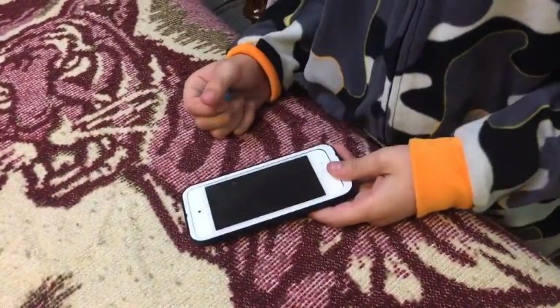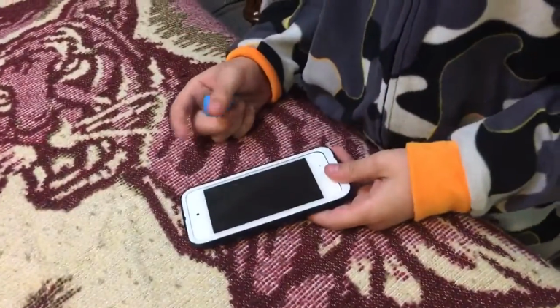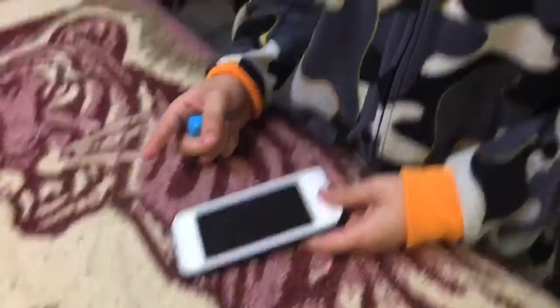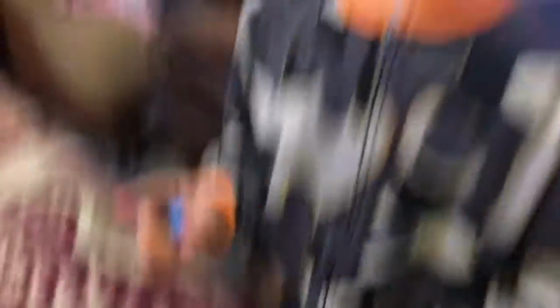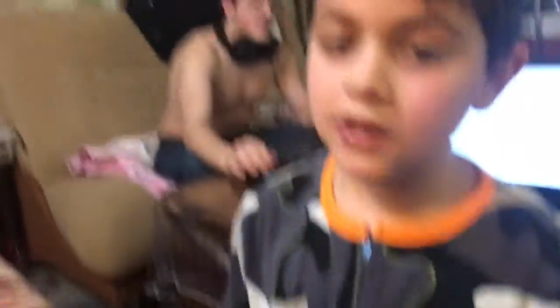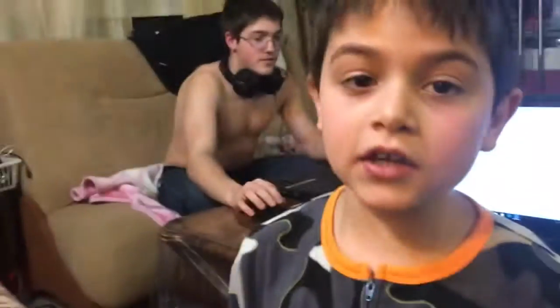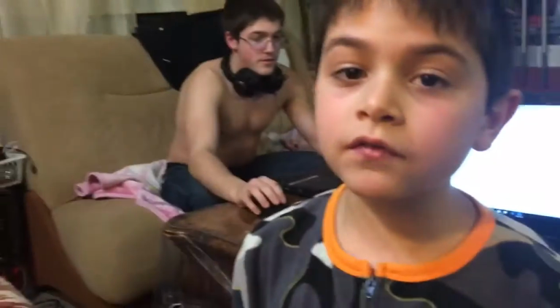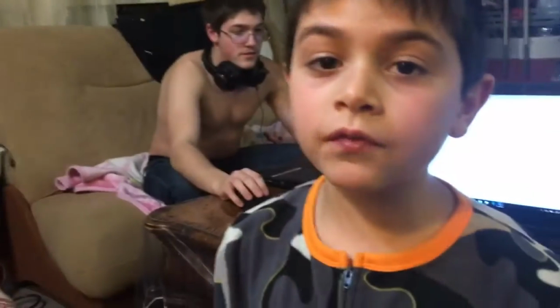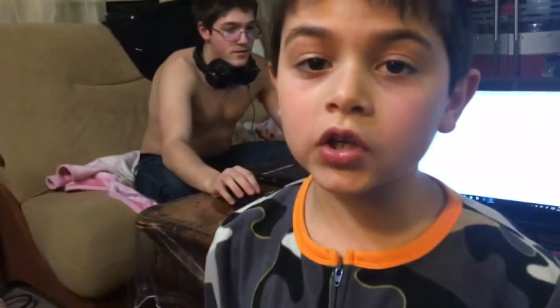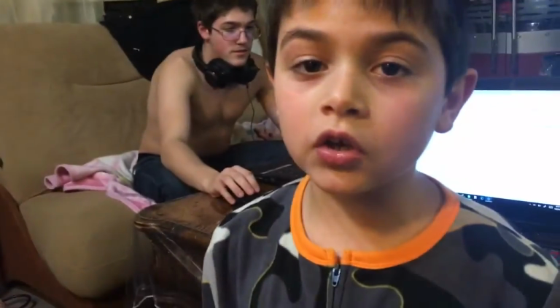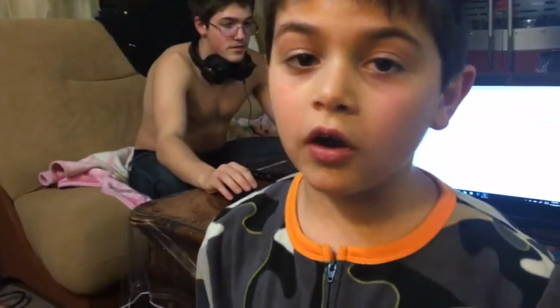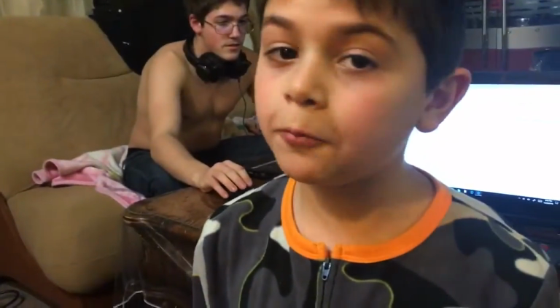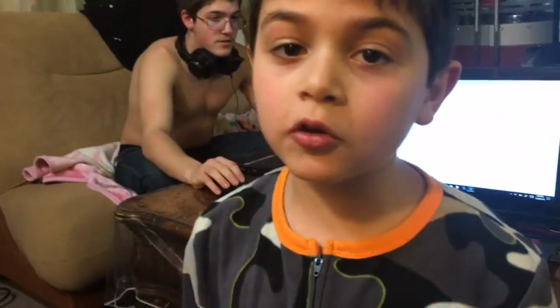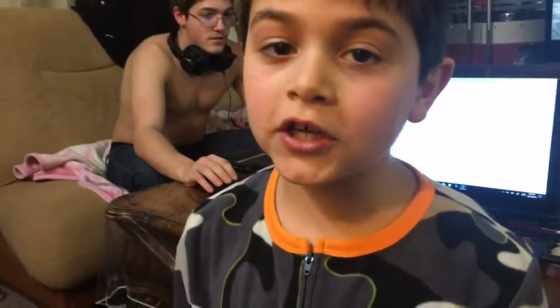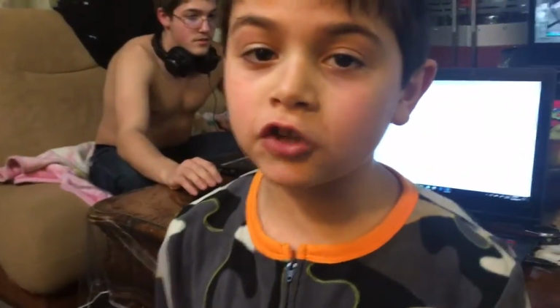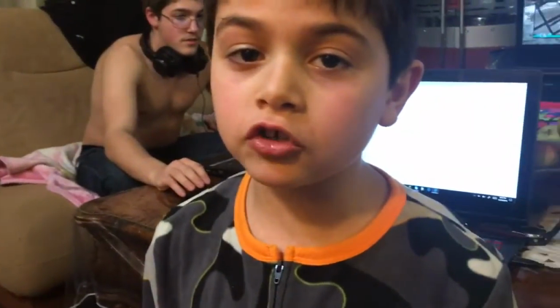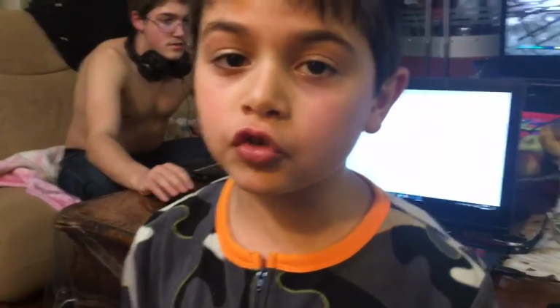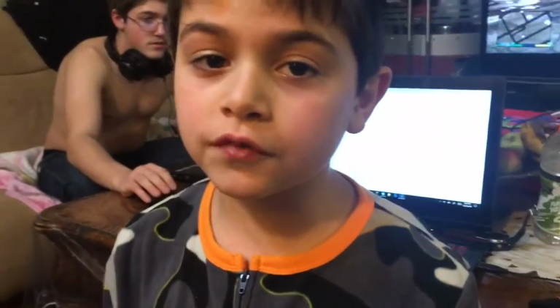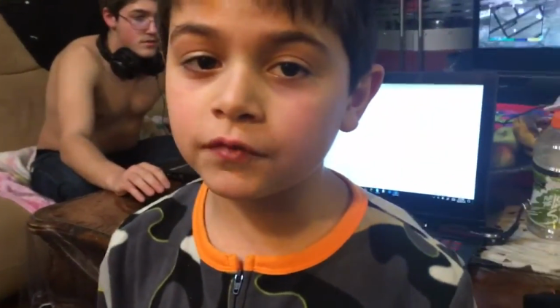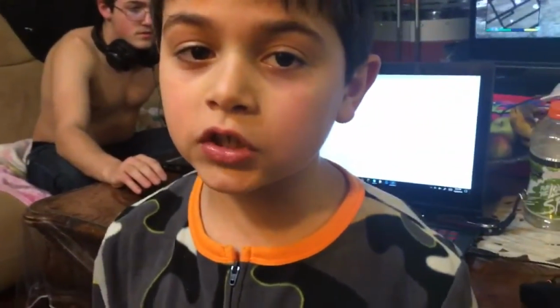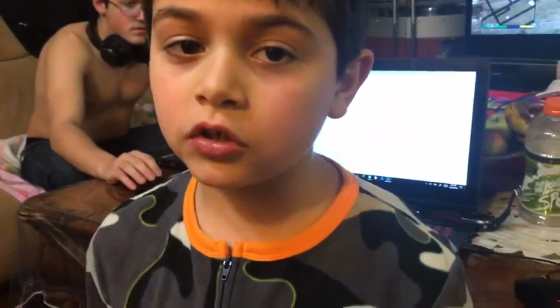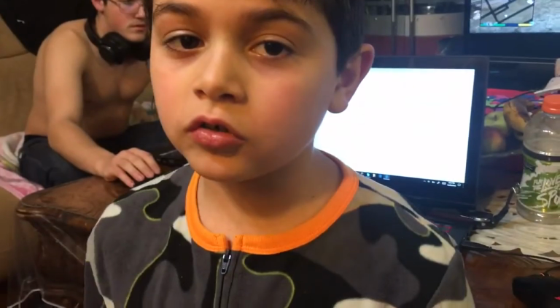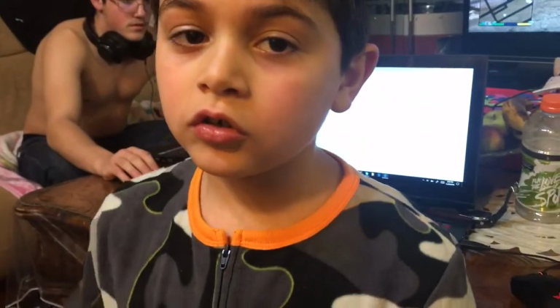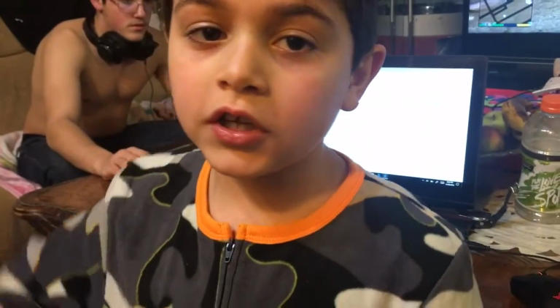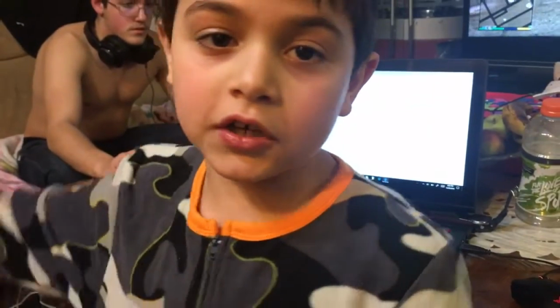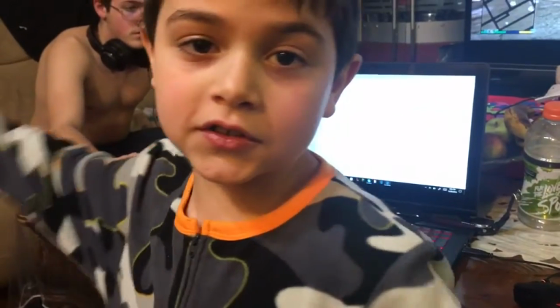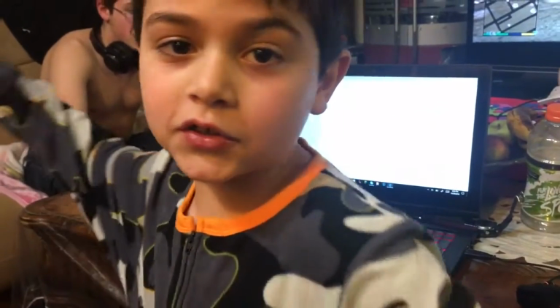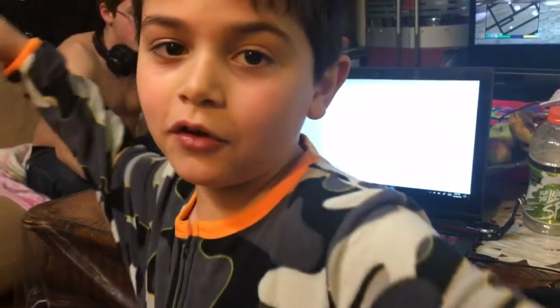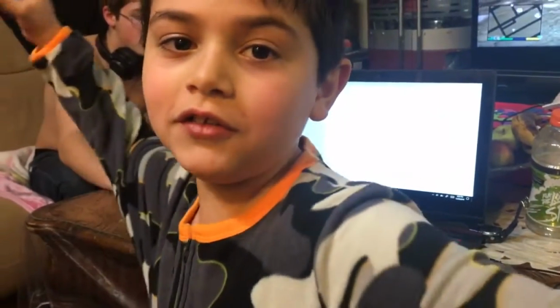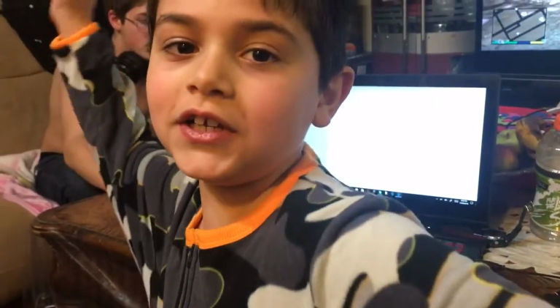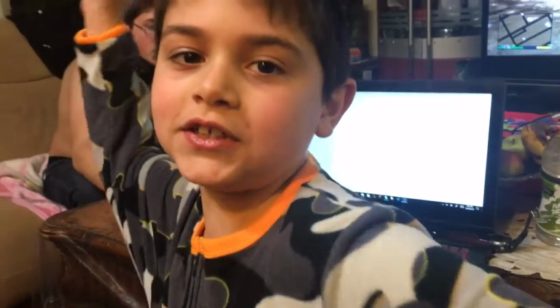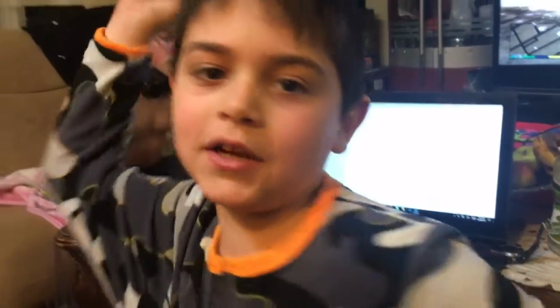Guys, this is the end of the video. I hope you guys all enjoyed the video. And I'll see you on the next one.